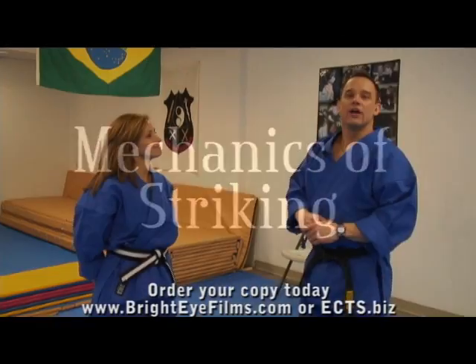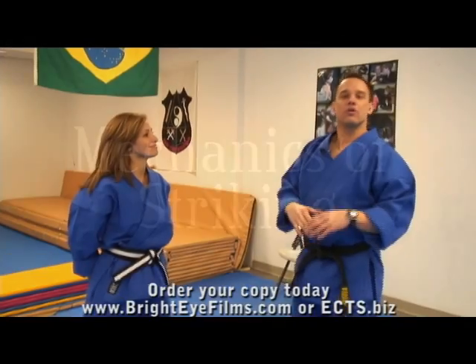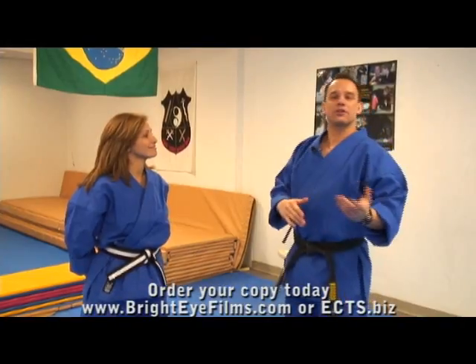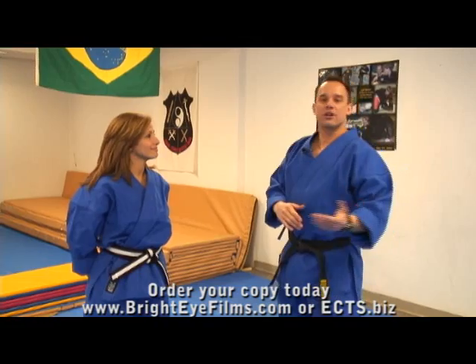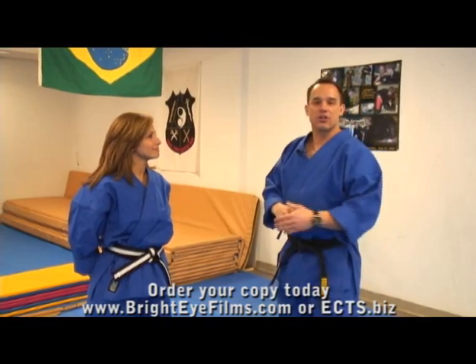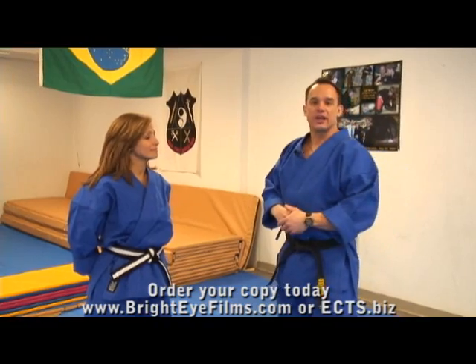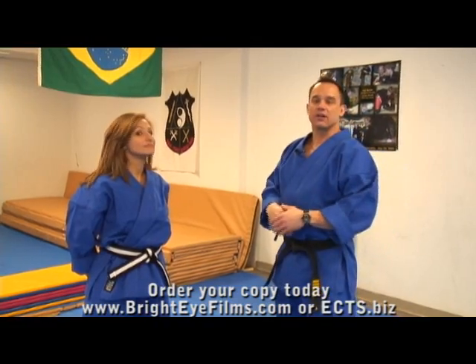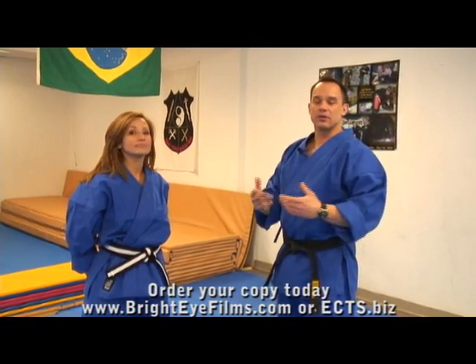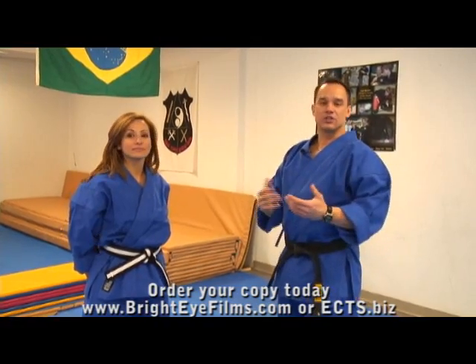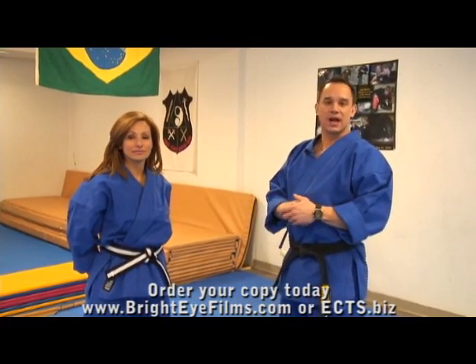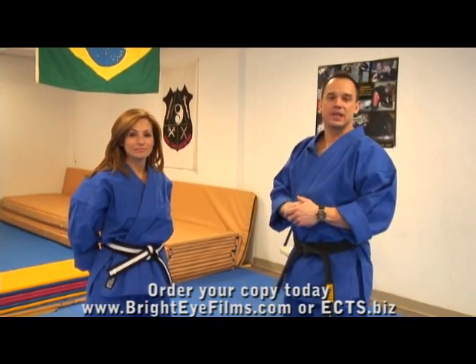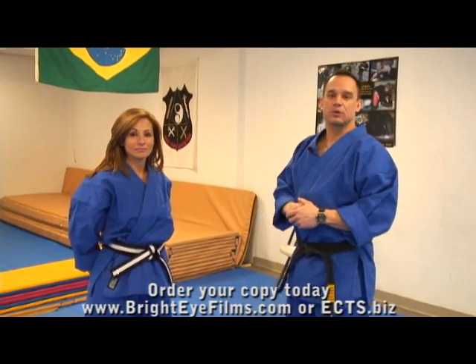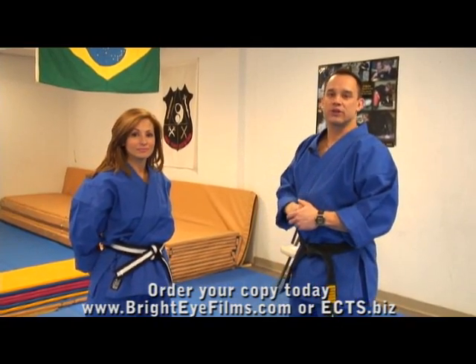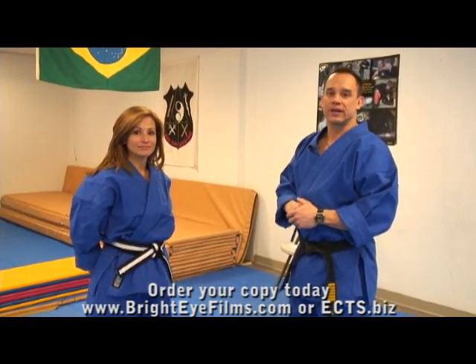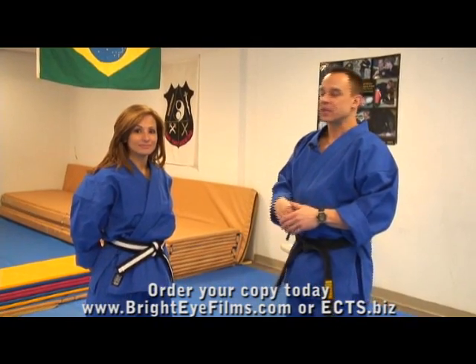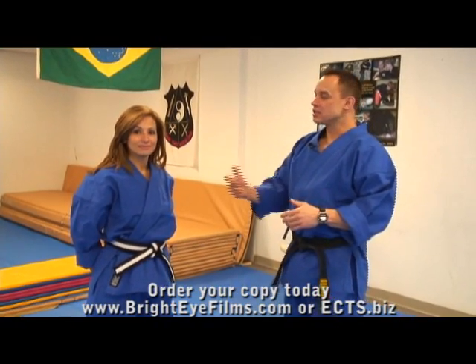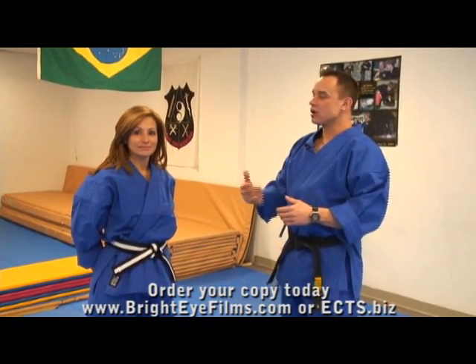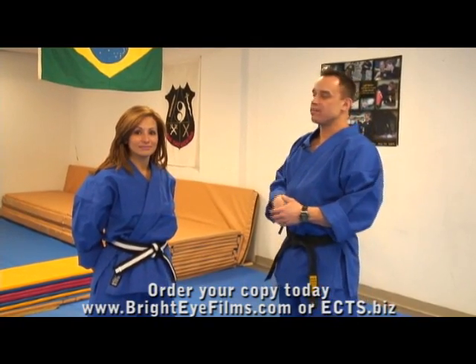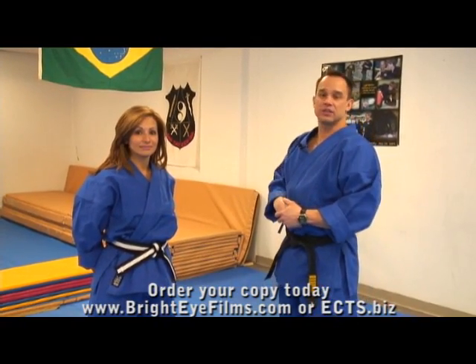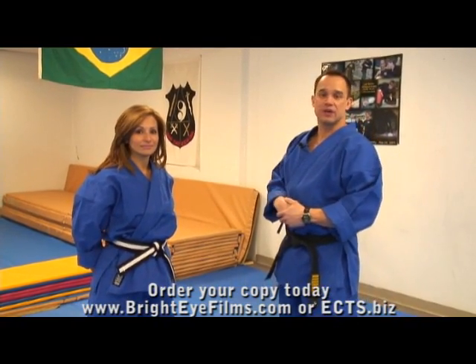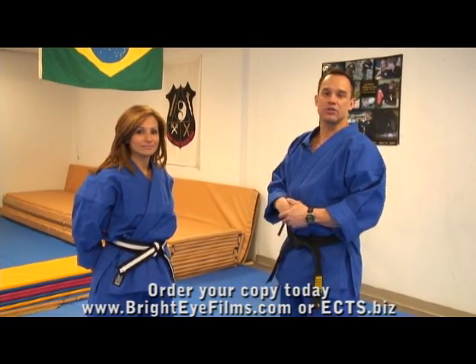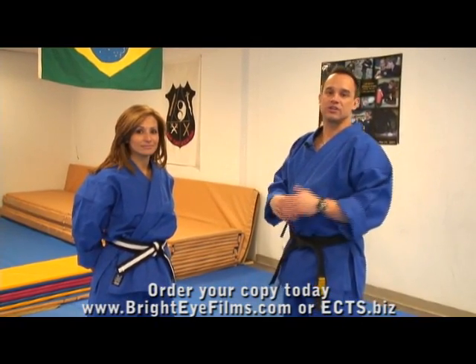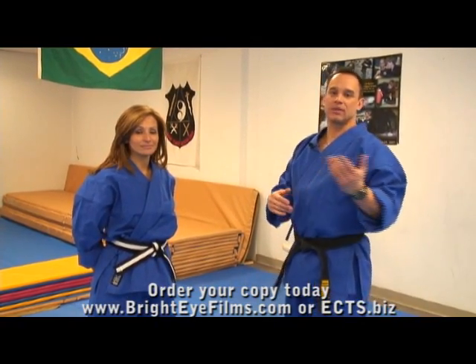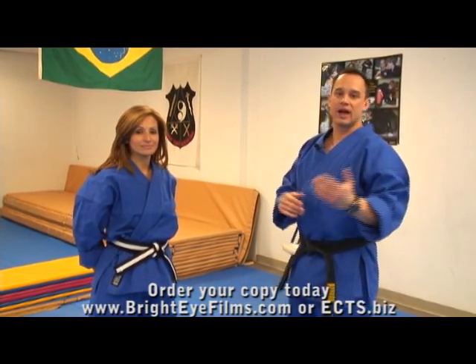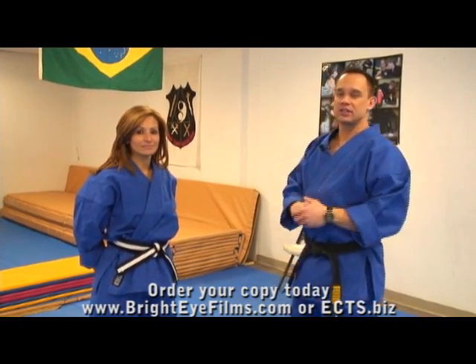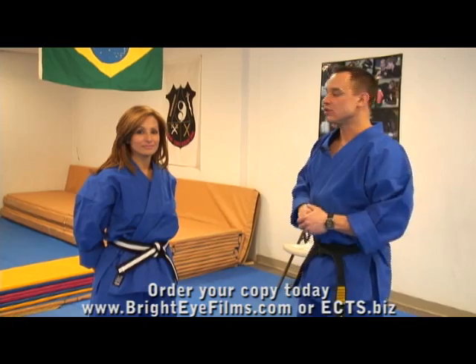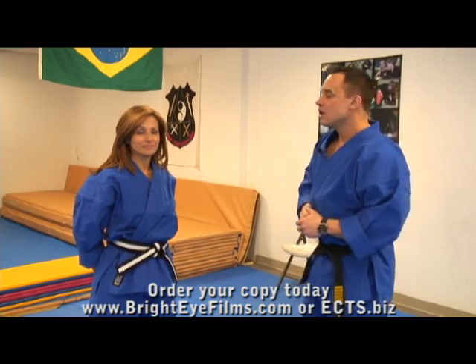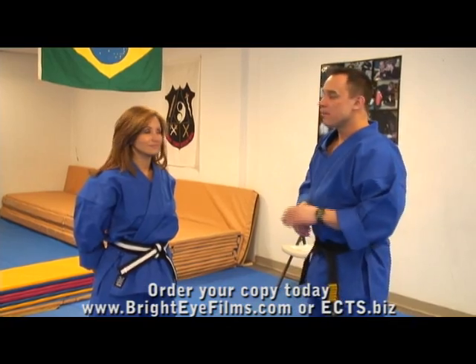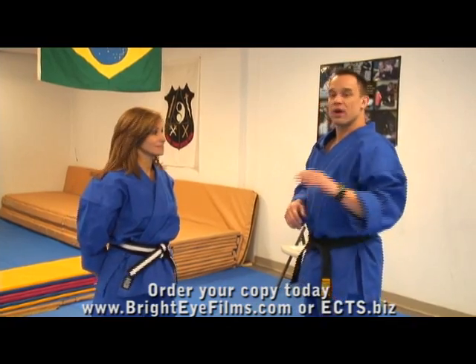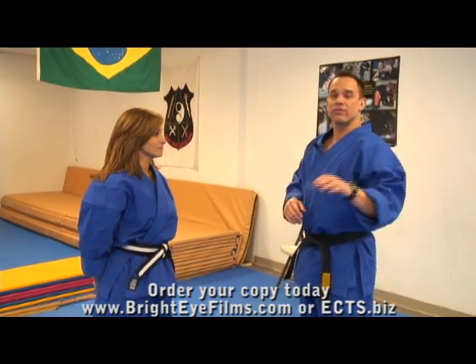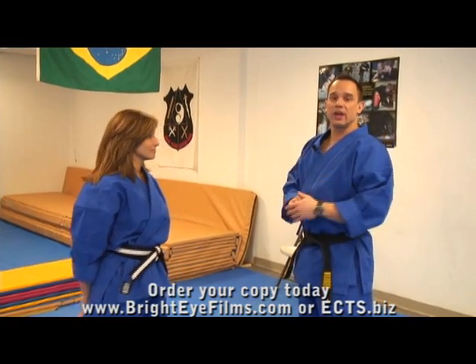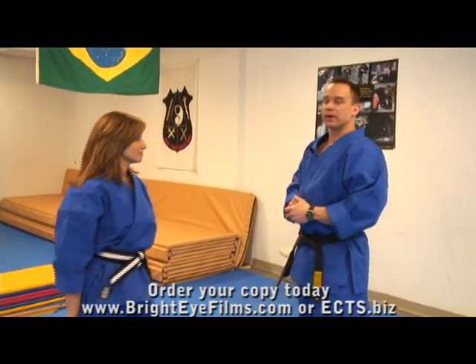If you are a martial artist already, or maybe you took some combat sports training, some of what I'm about to tell you is probably obvious to you, but I want to review it anyway.